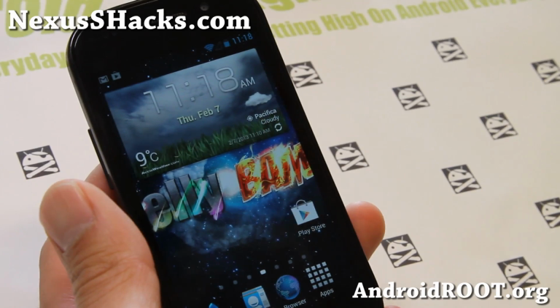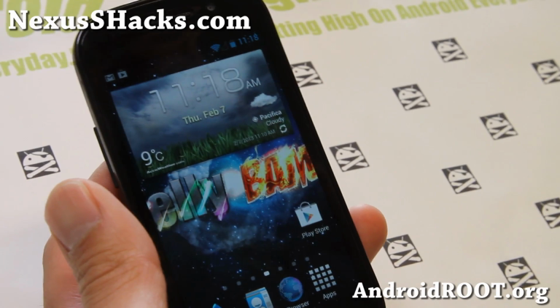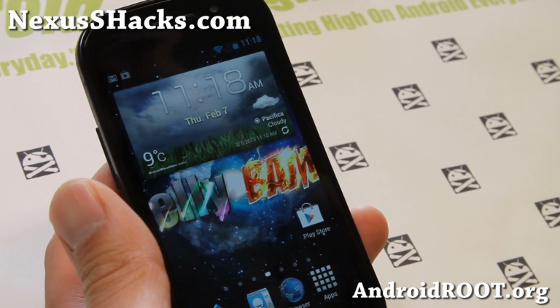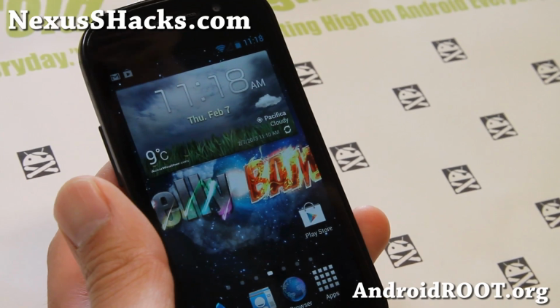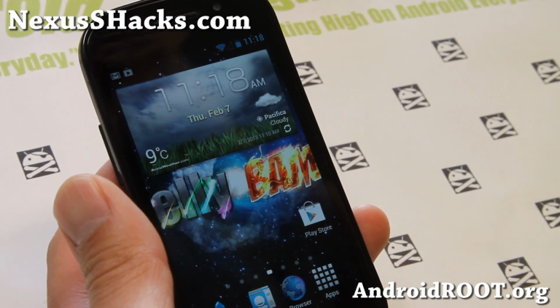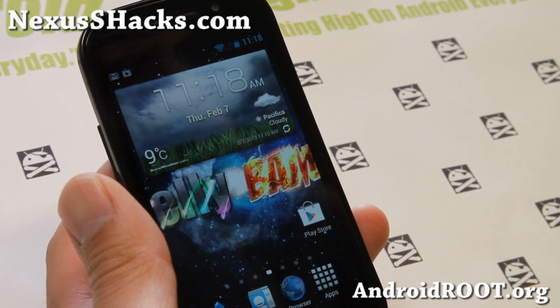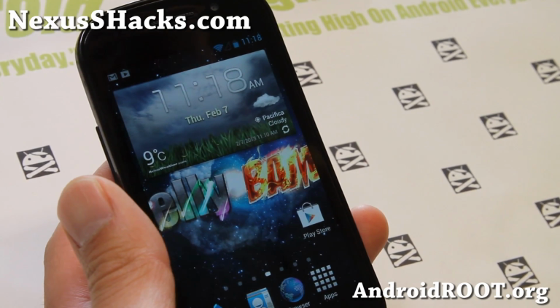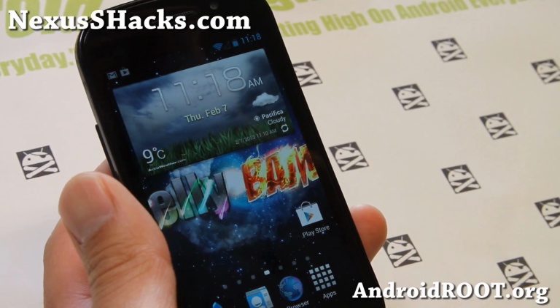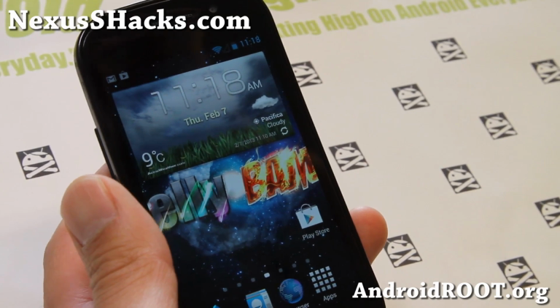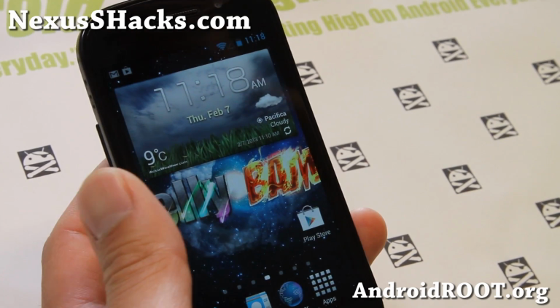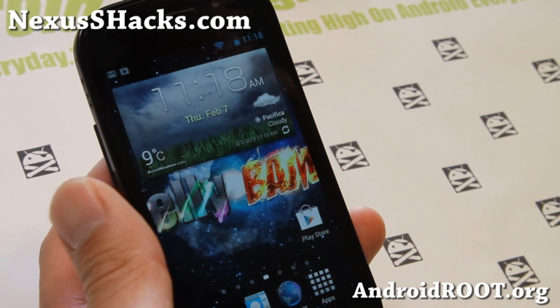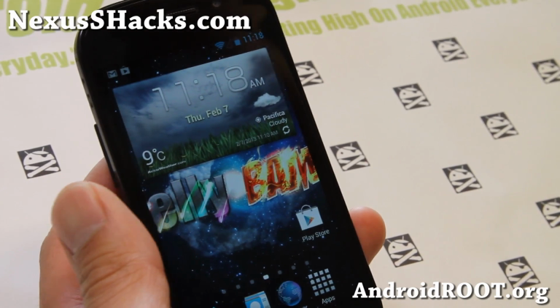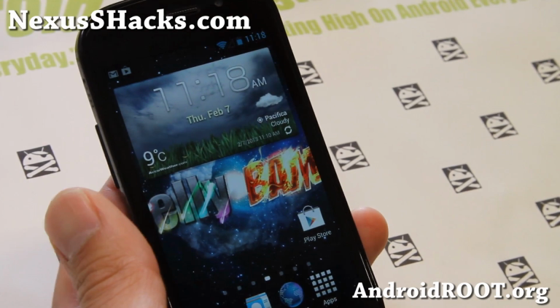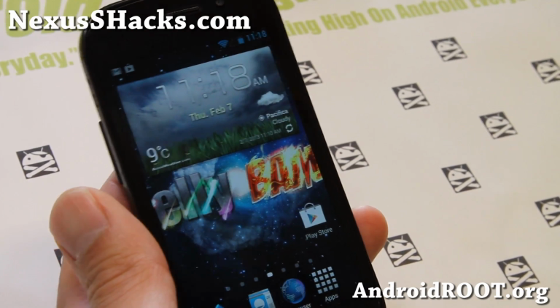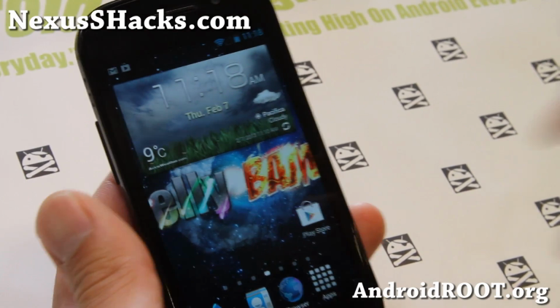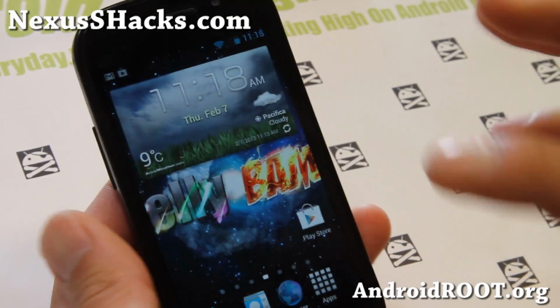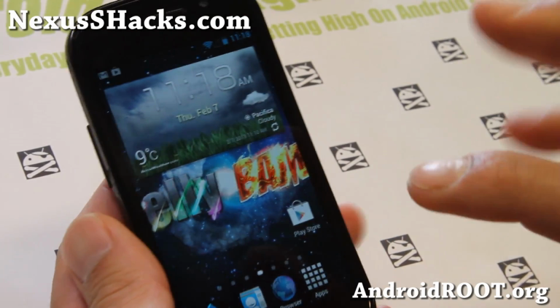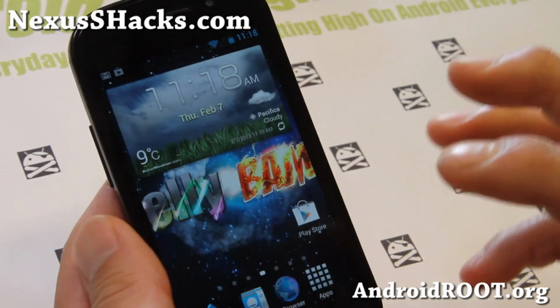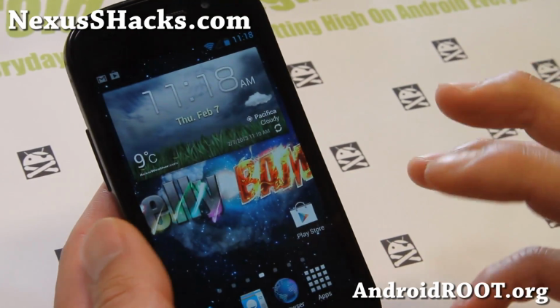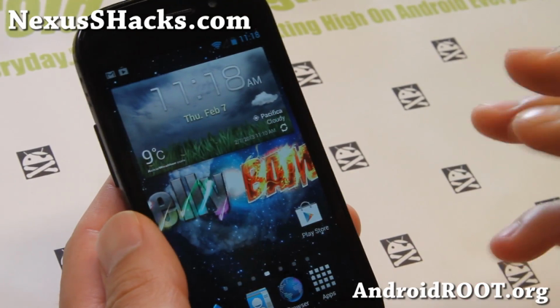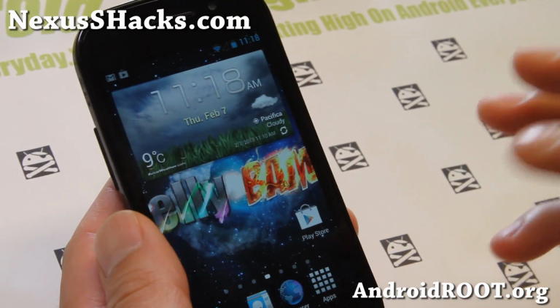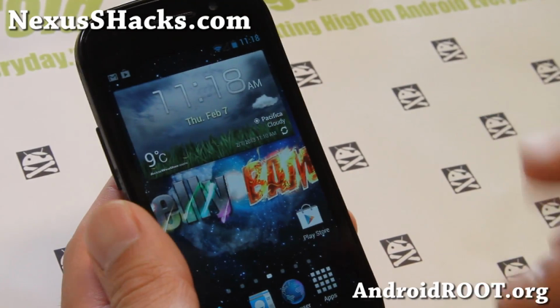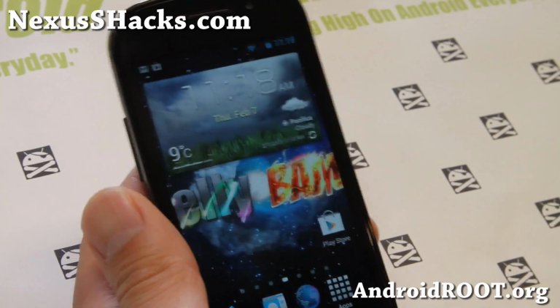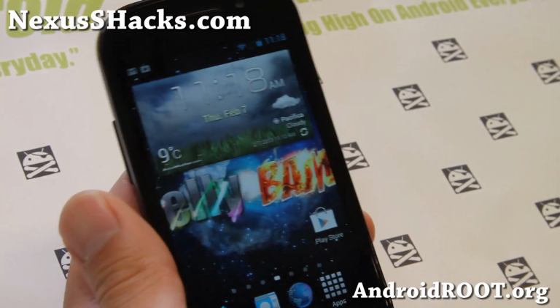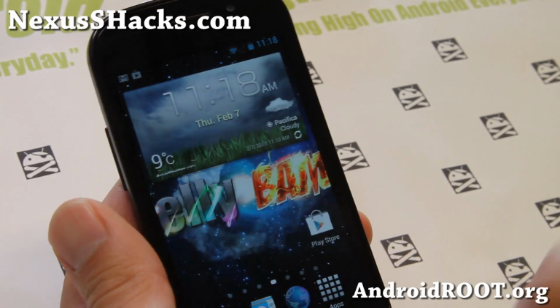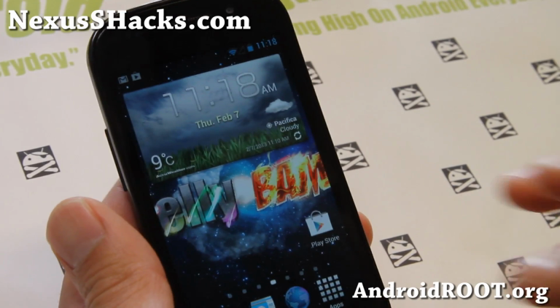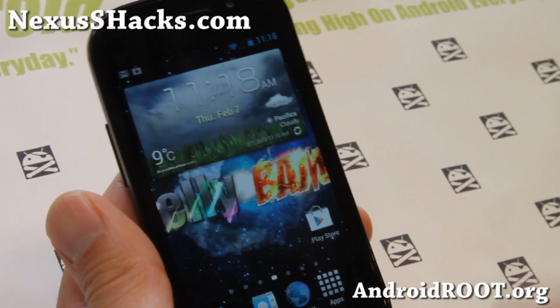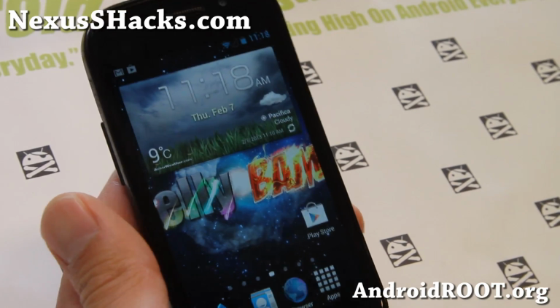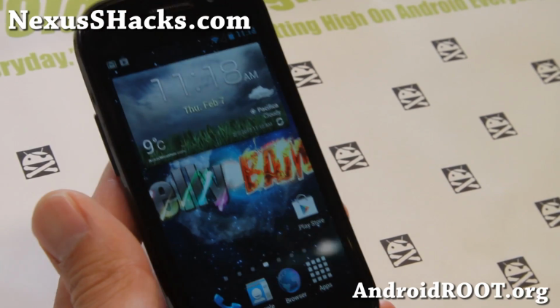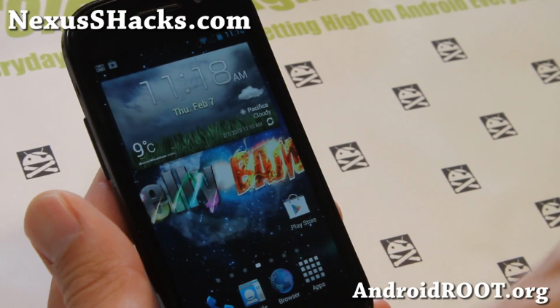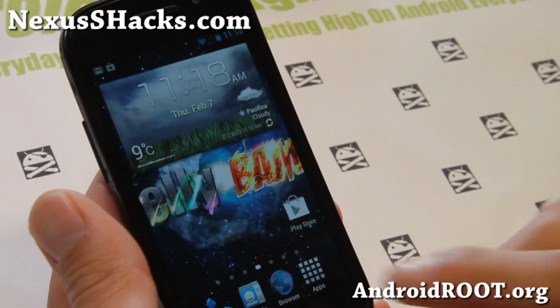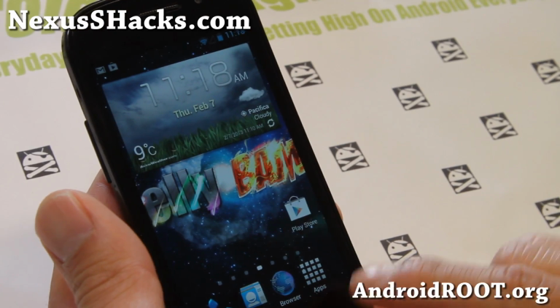Hi folks, this is Max from NexusSHacks.com. I've got another ROM overview of JellyBAM ROM for your Nexus S or Nexus S4G.